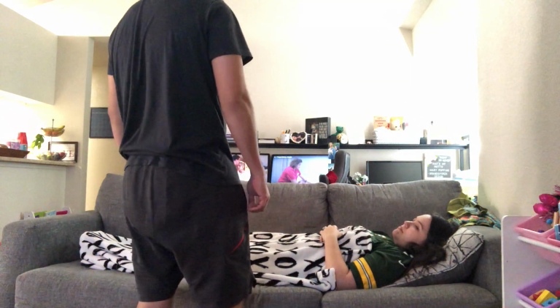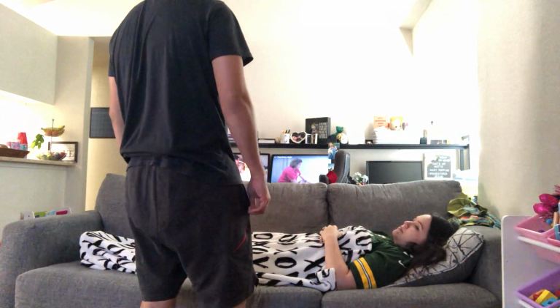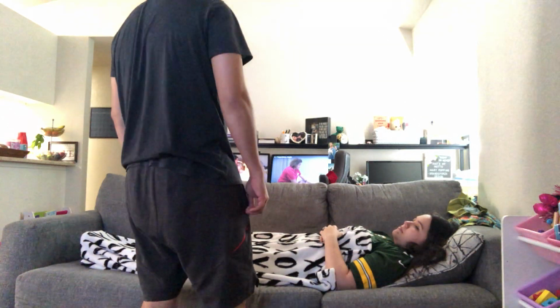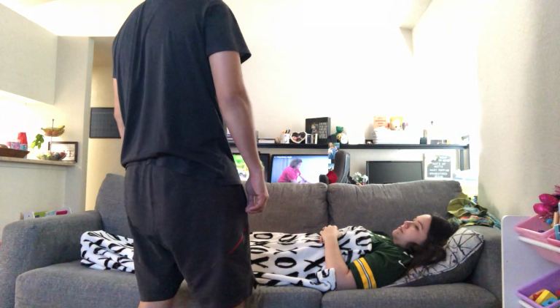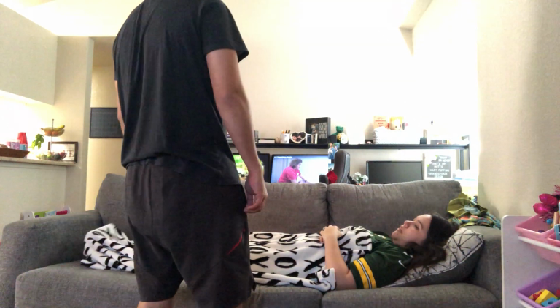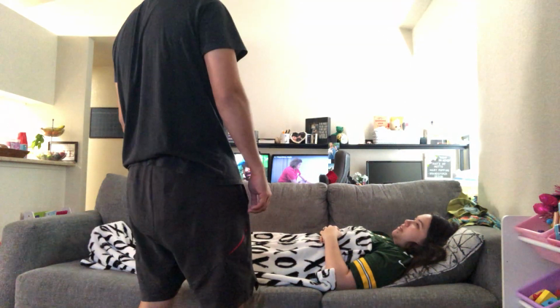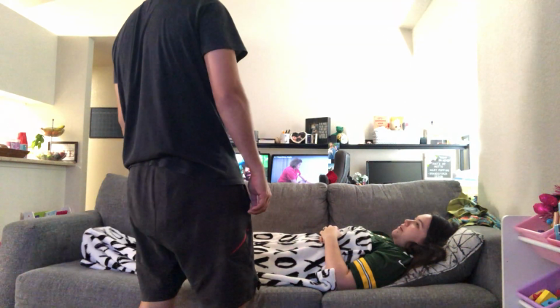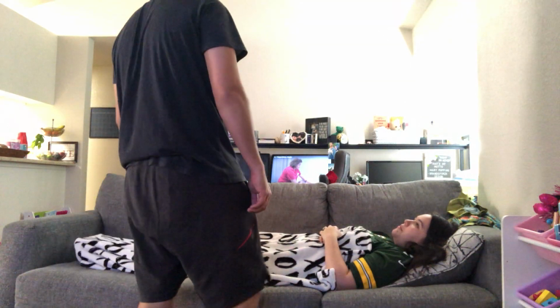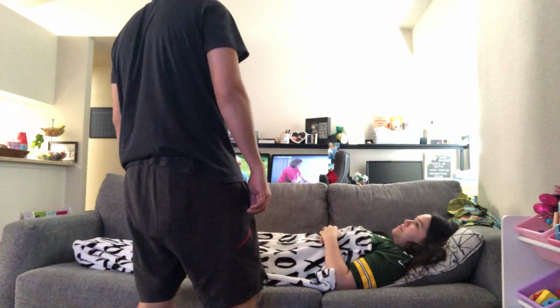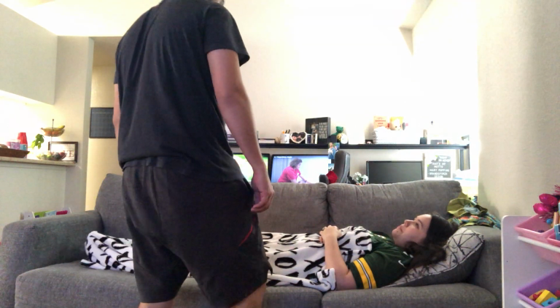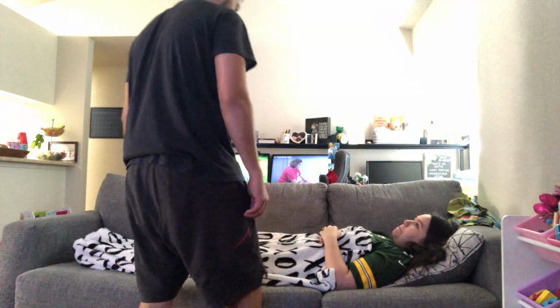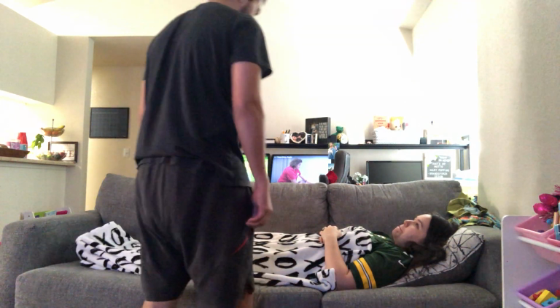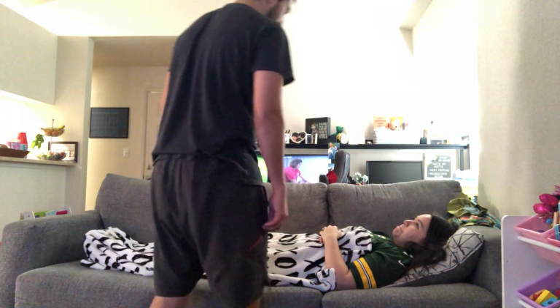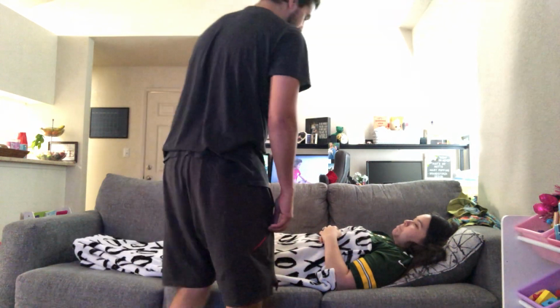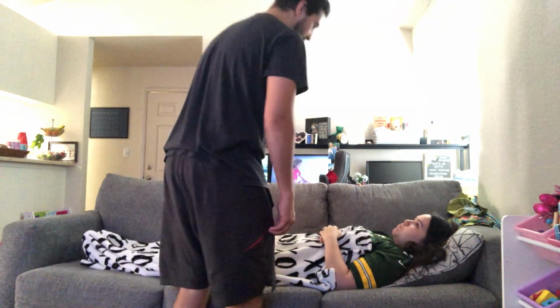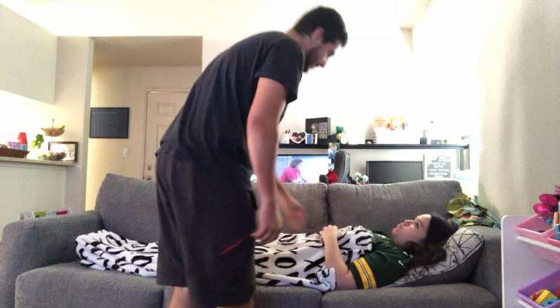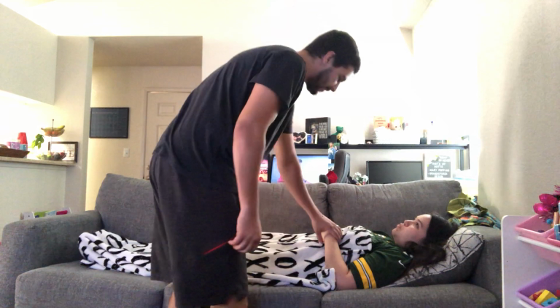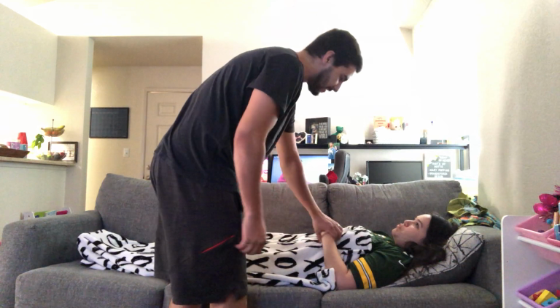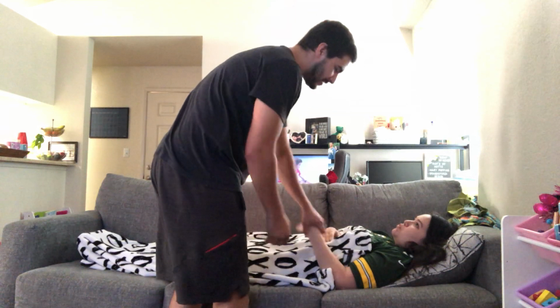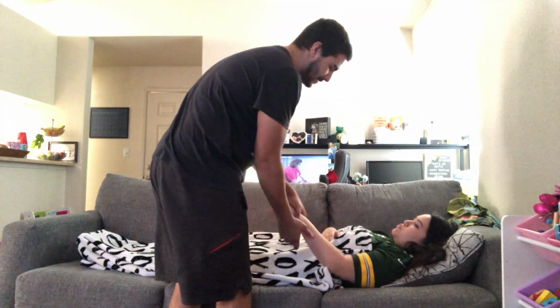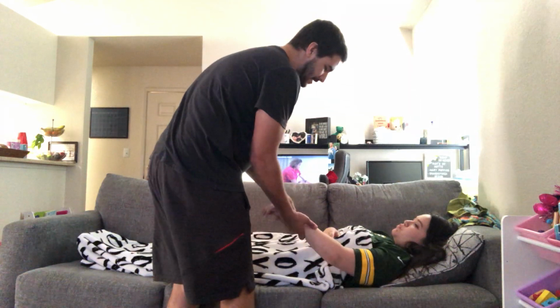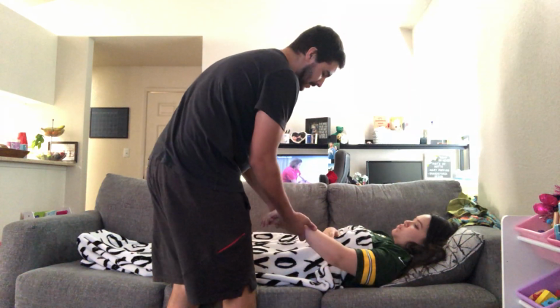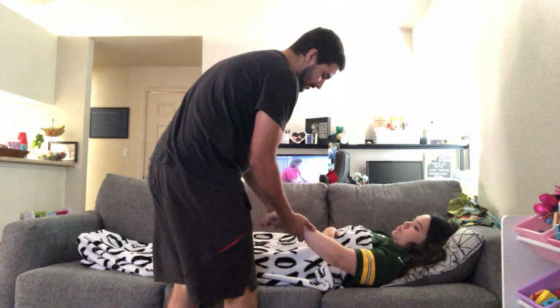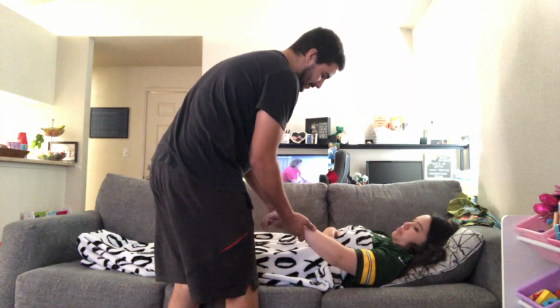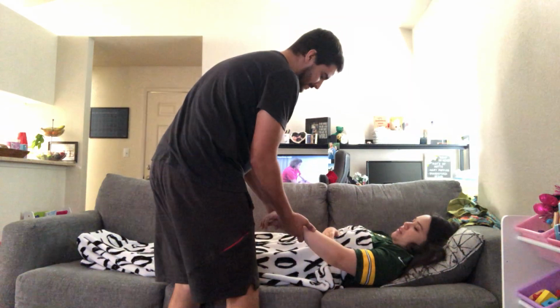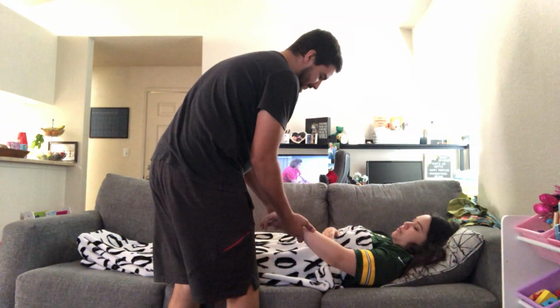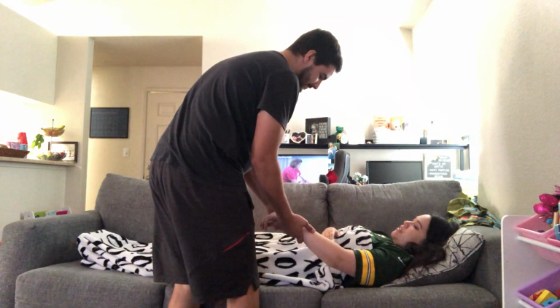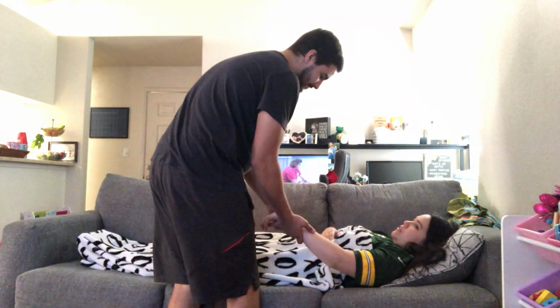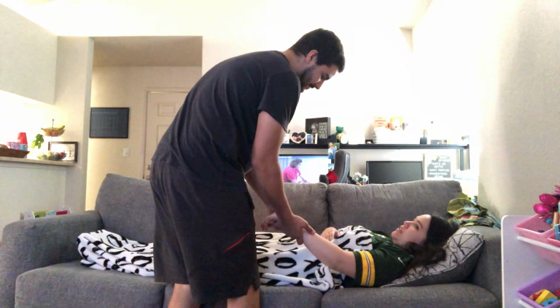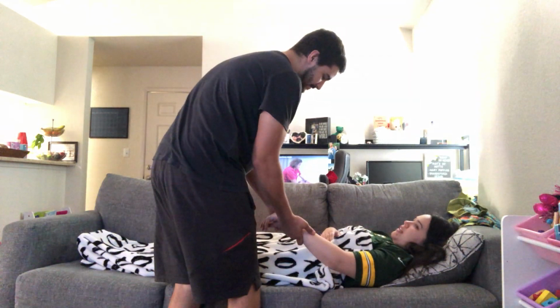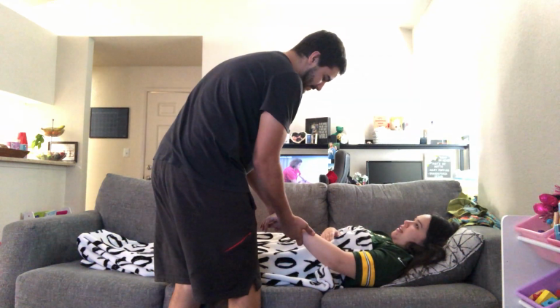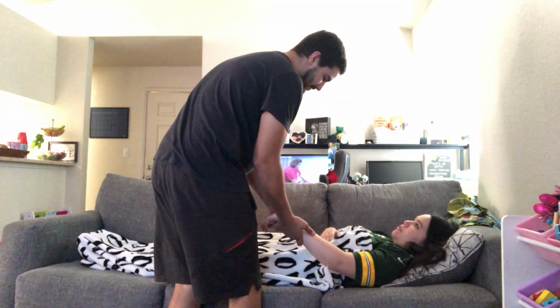How are you? I'm good. How are you? I'm doing pretty good. Can you please verify your name and date of birth? Brandy Sporza, 3-10-94.